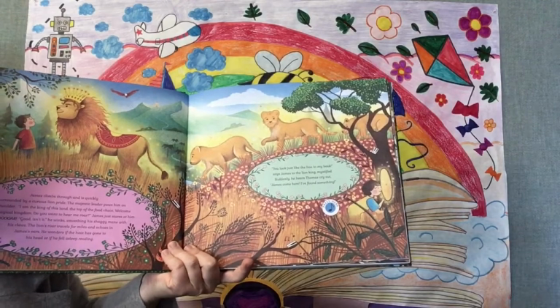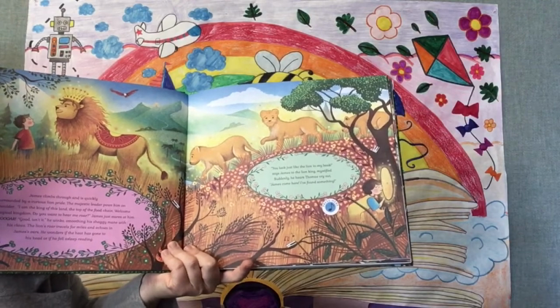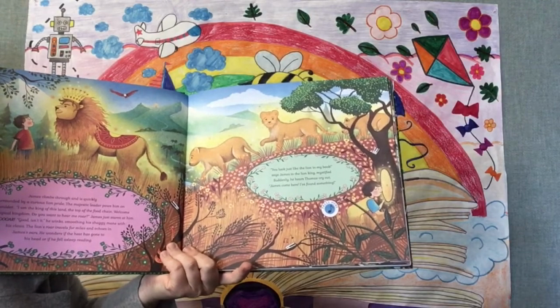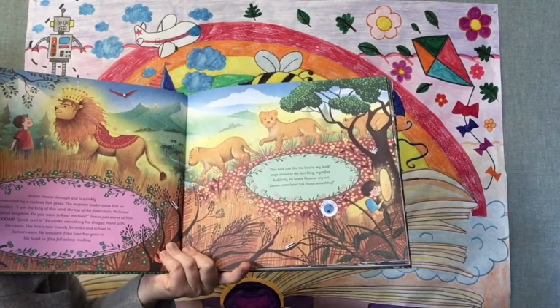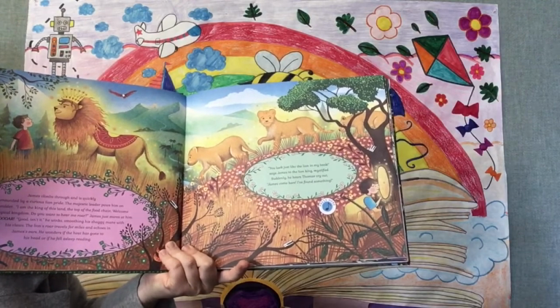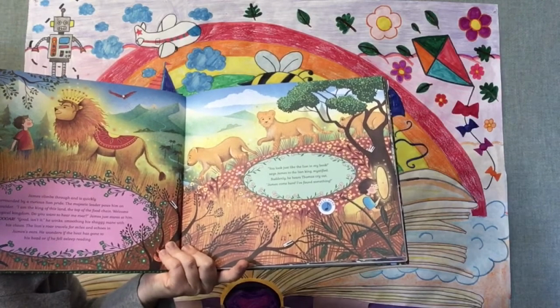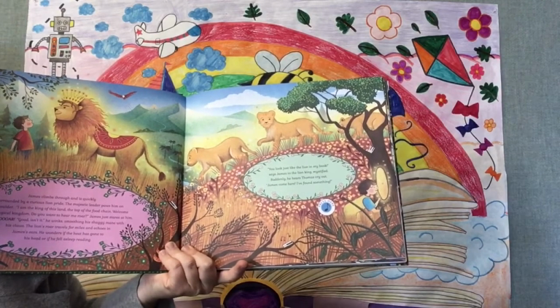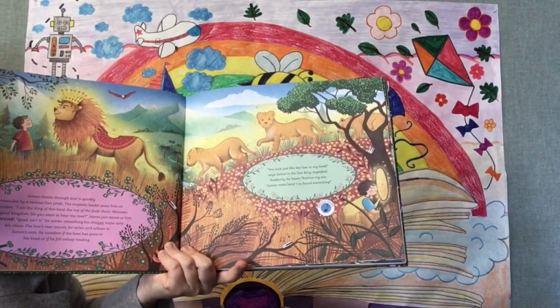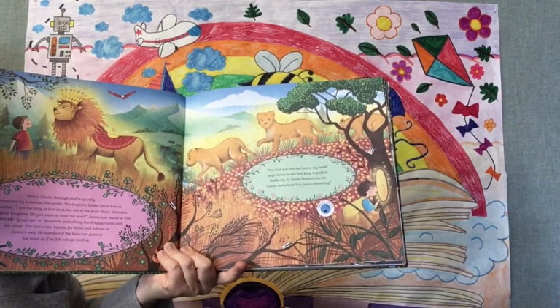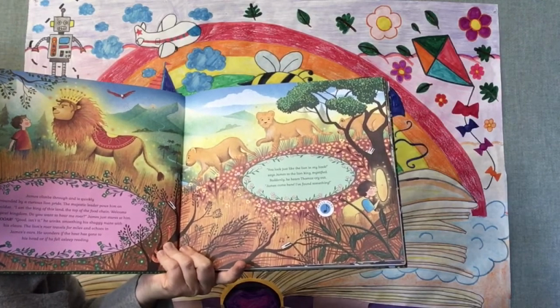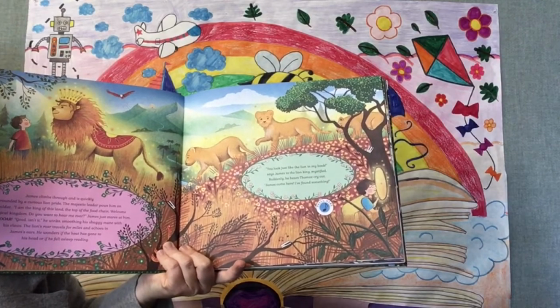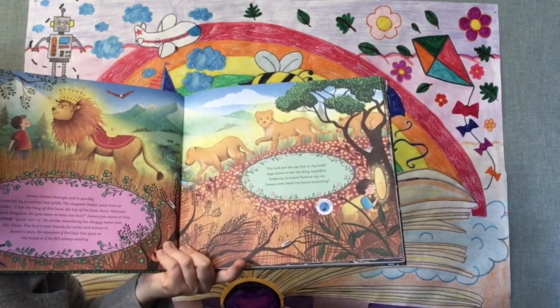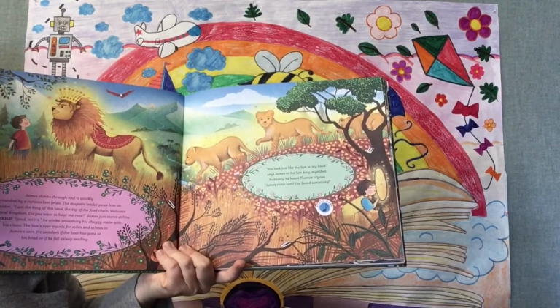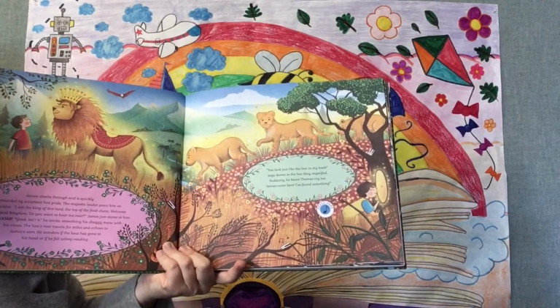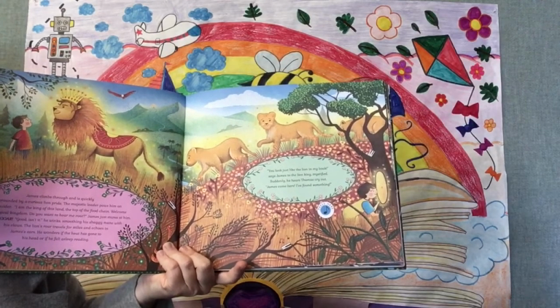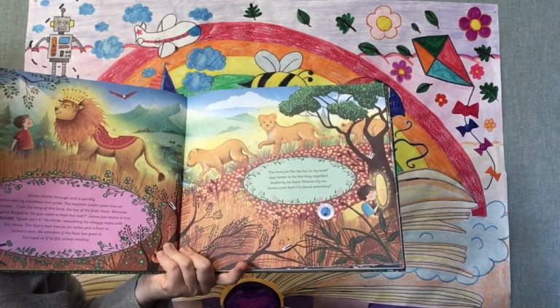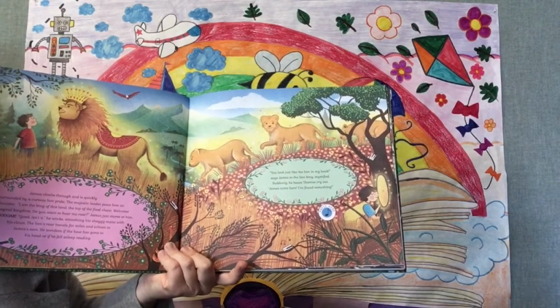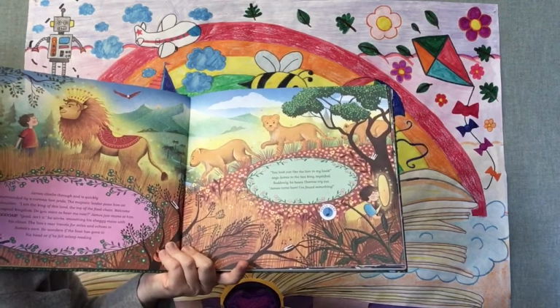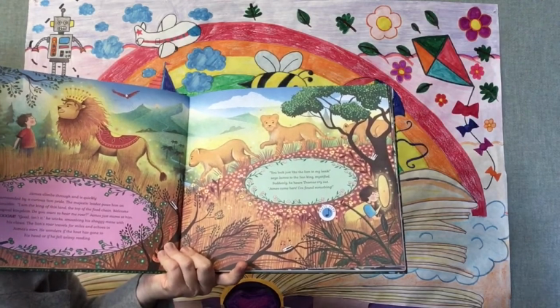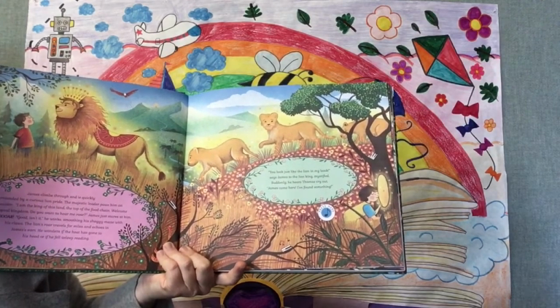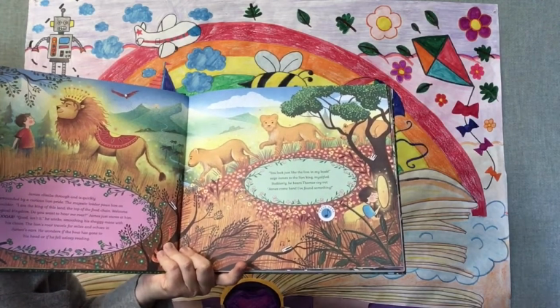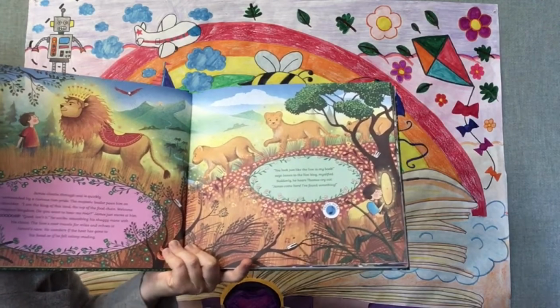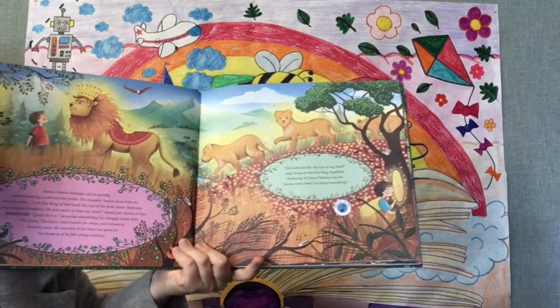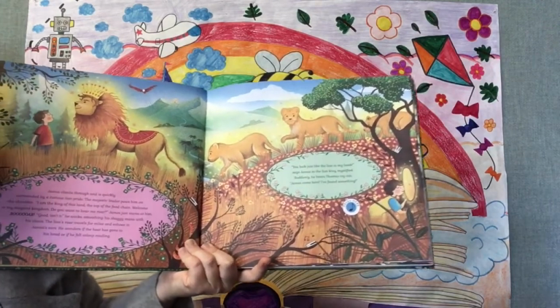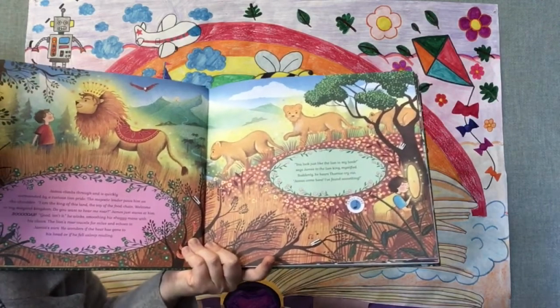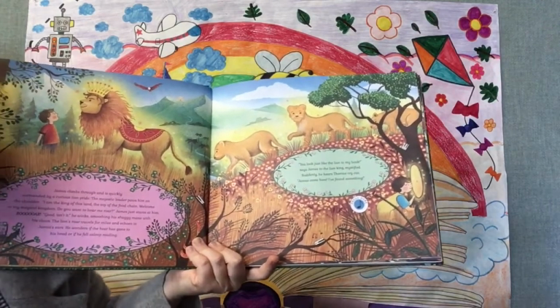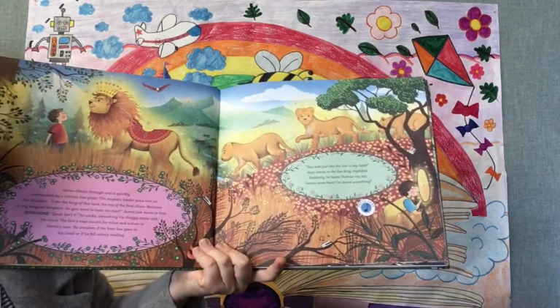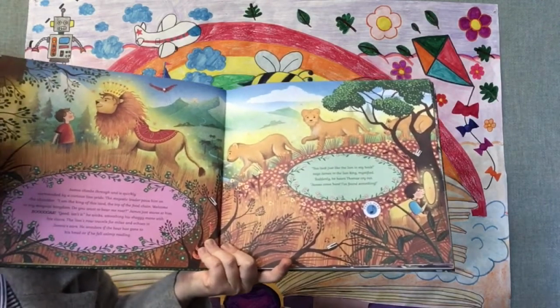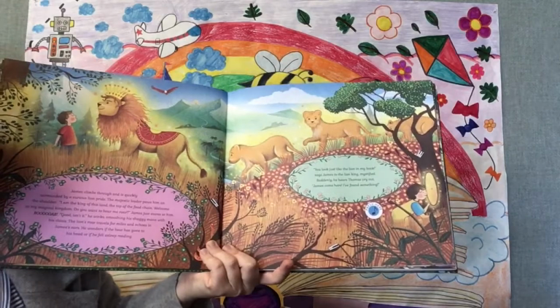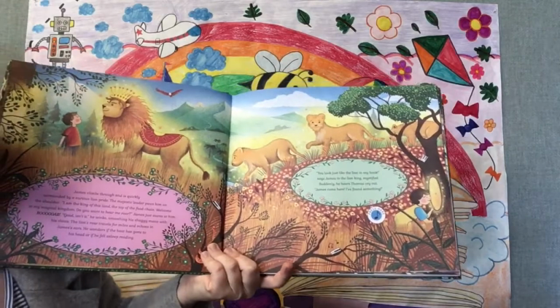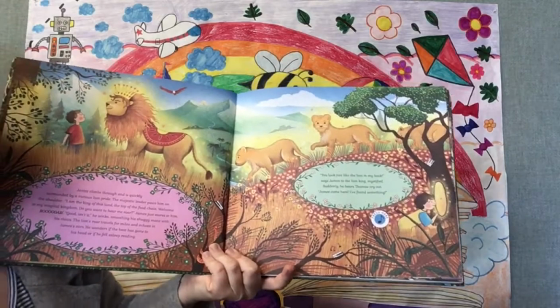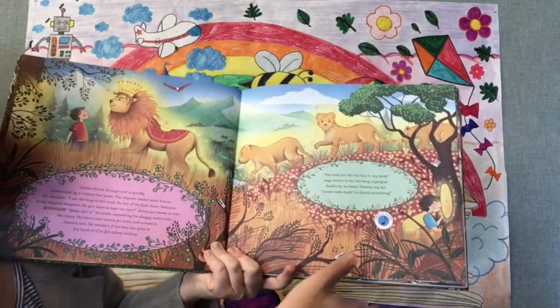Suddenly he hears Thomas cry out, "James, come here. I've found something."